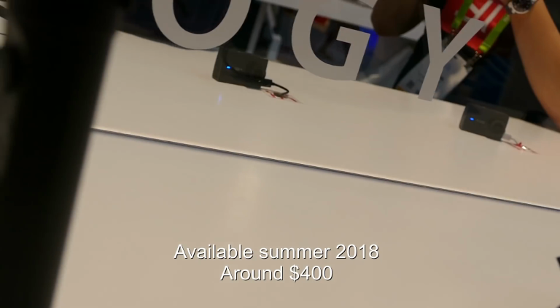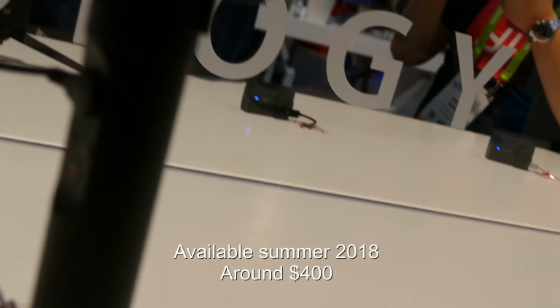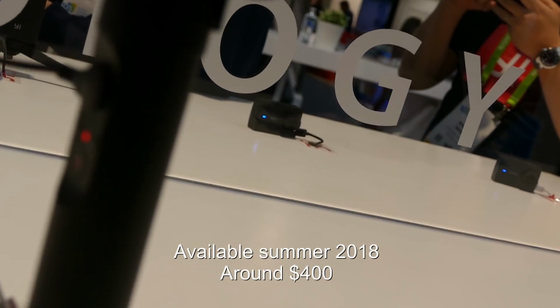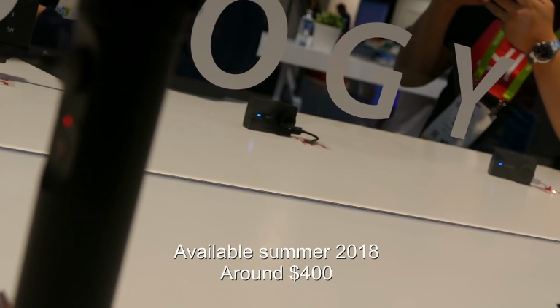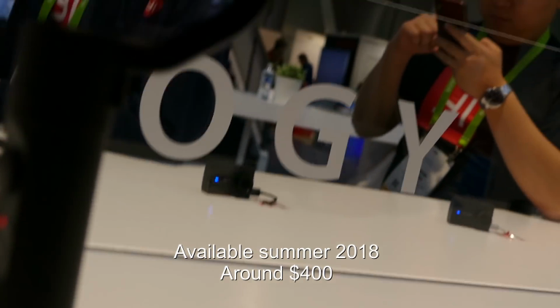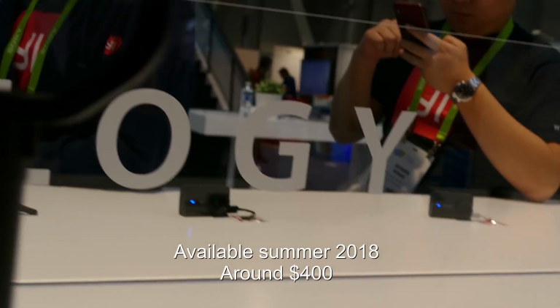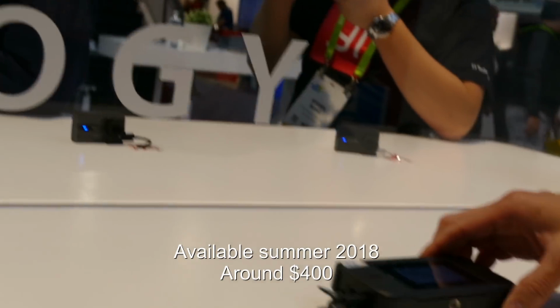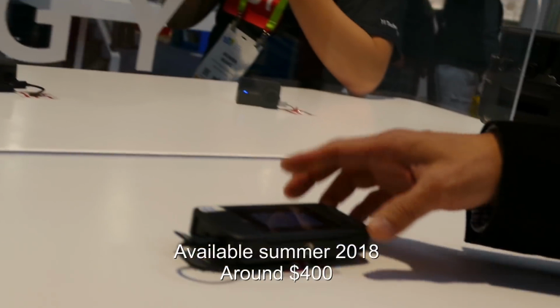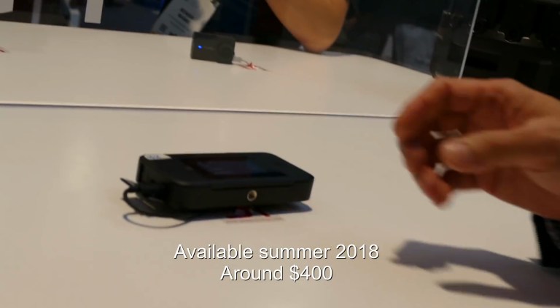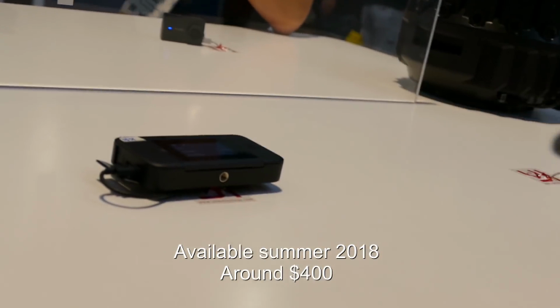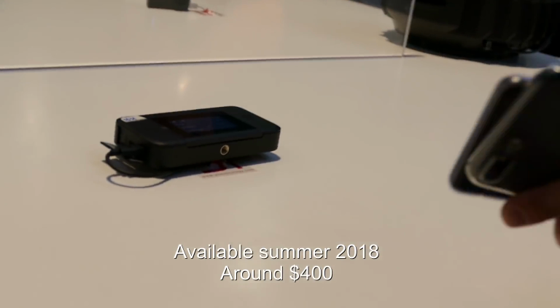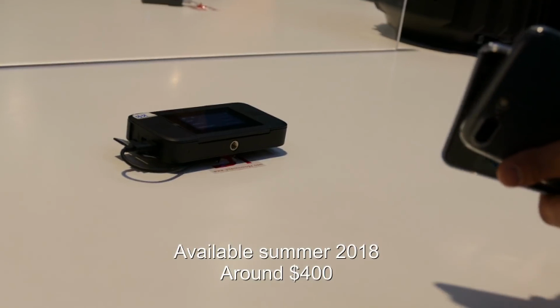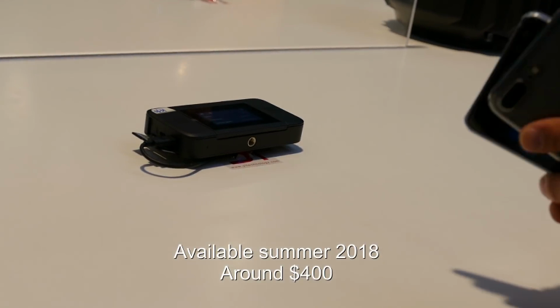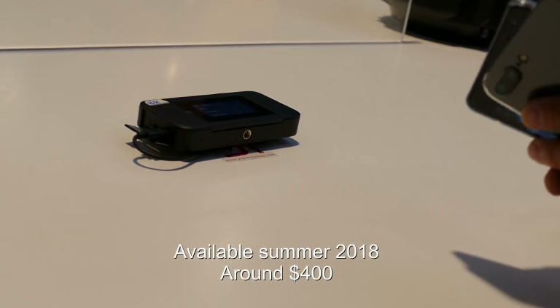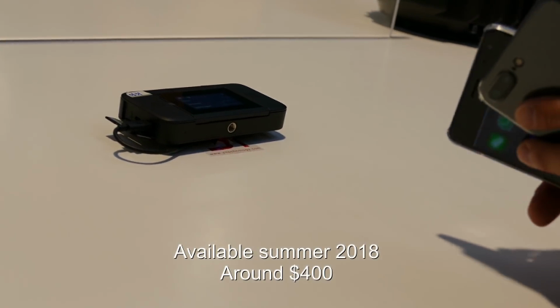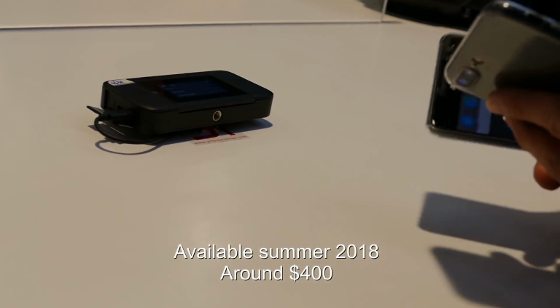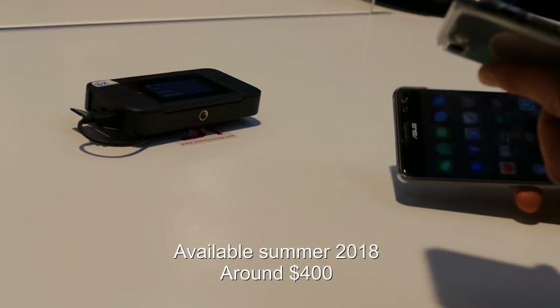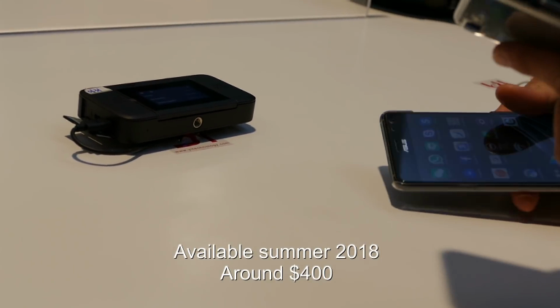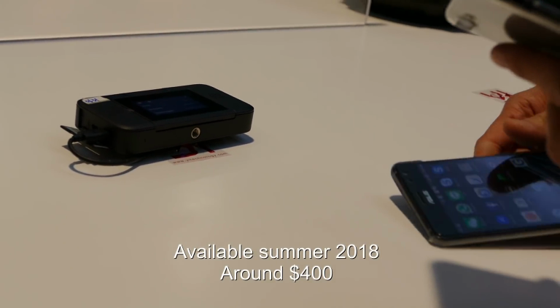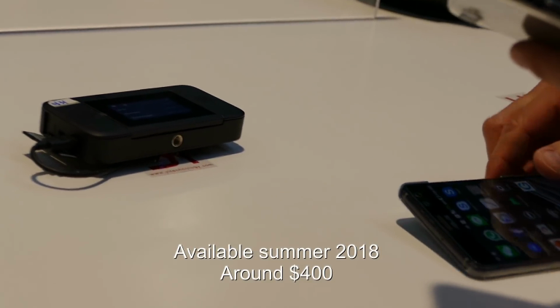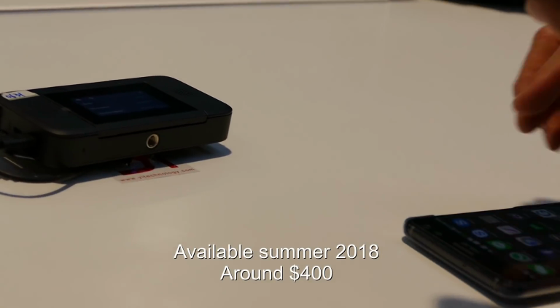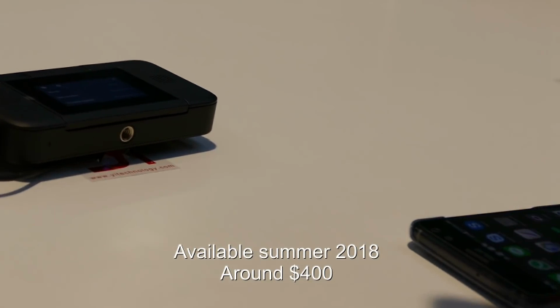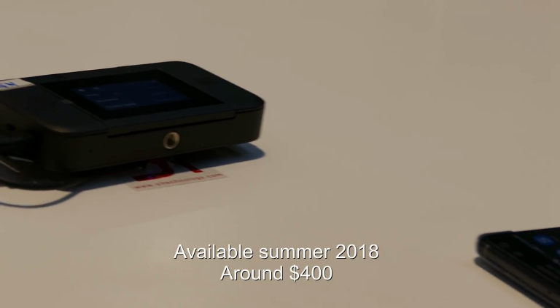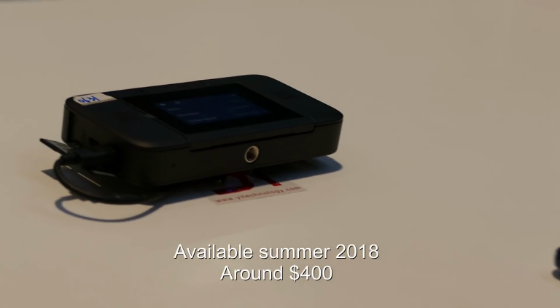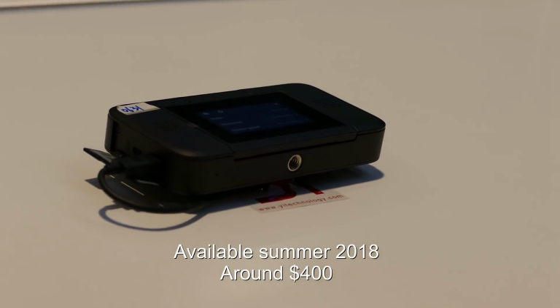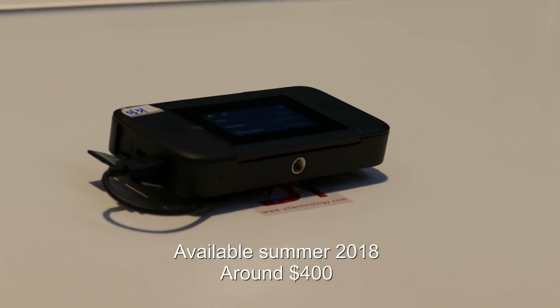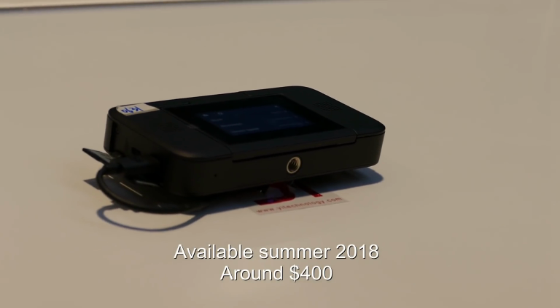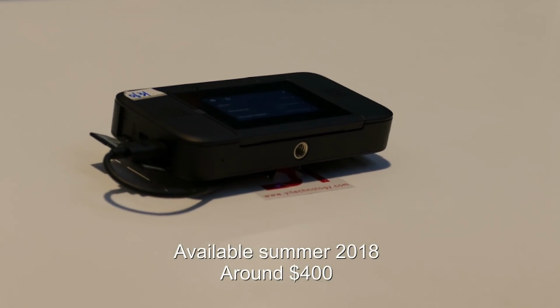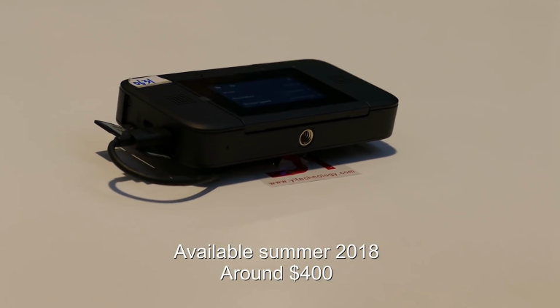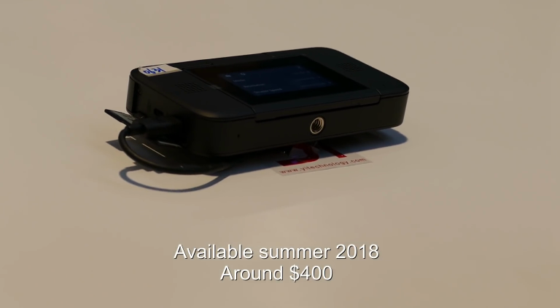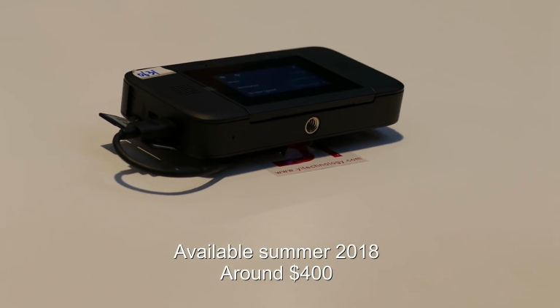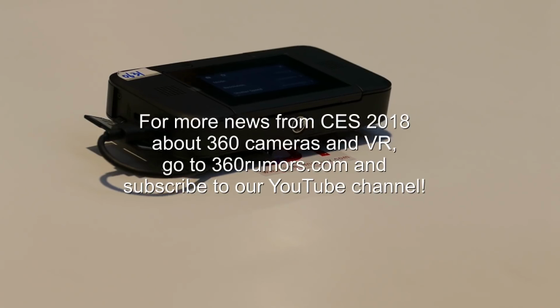It's going to be available by summer — so spring. And it'll be under $400. Nice.